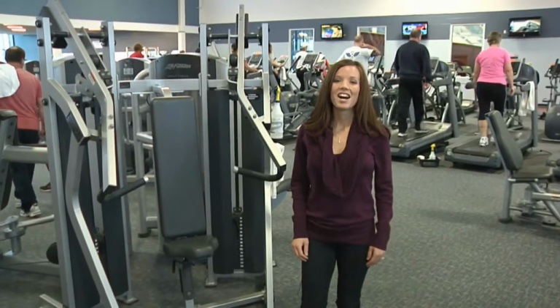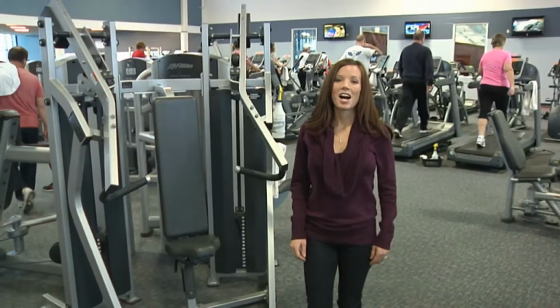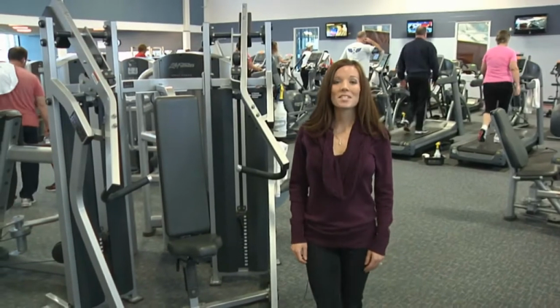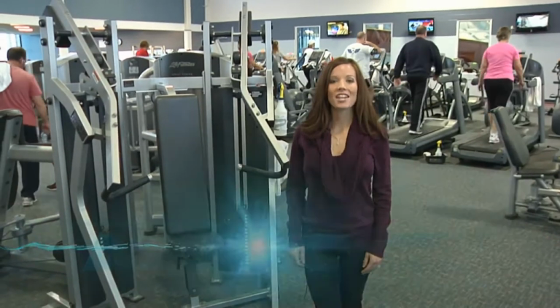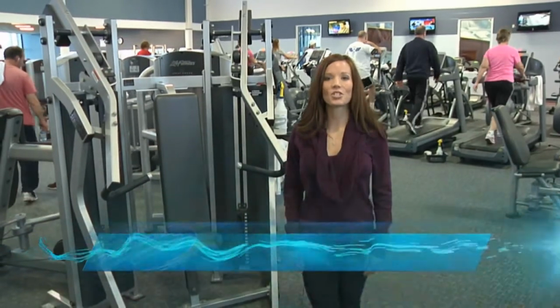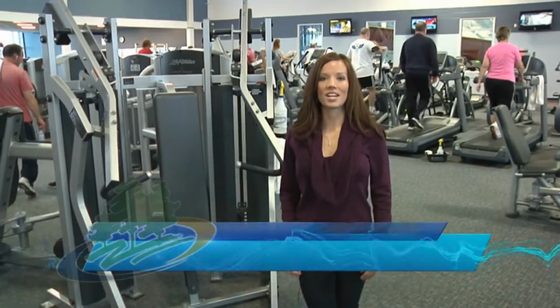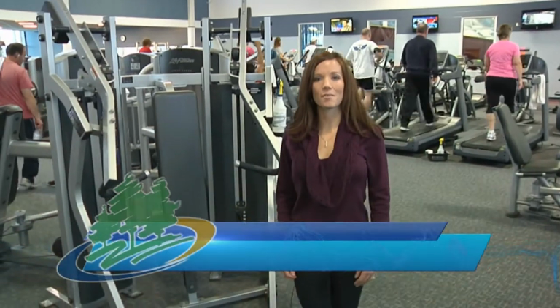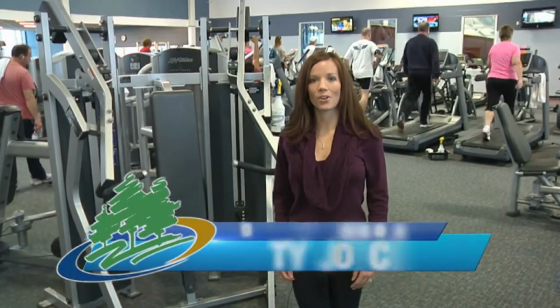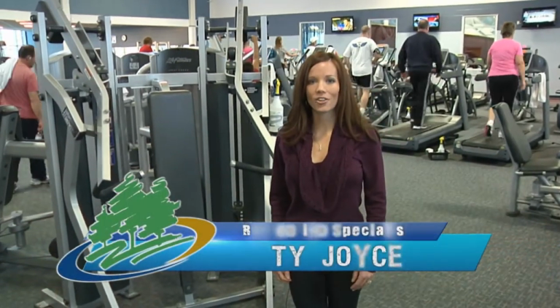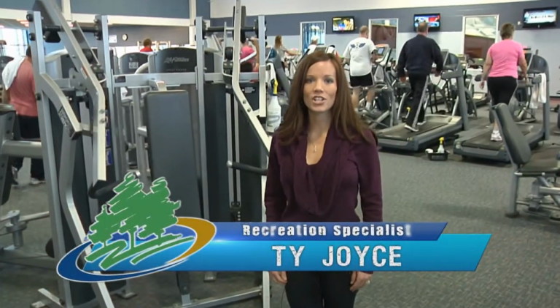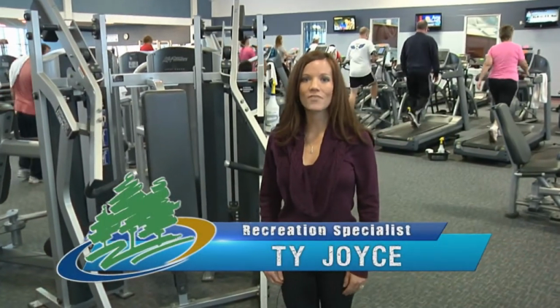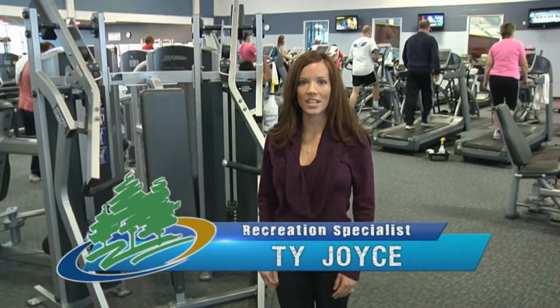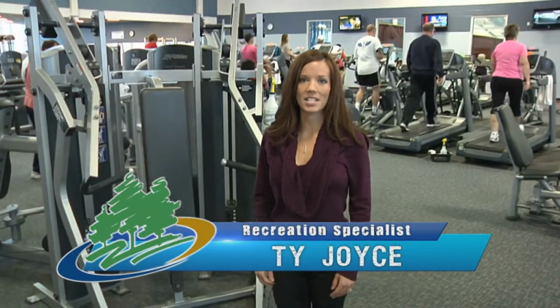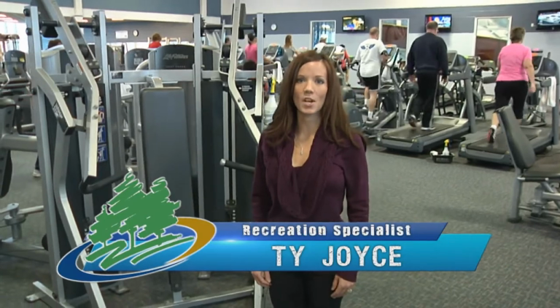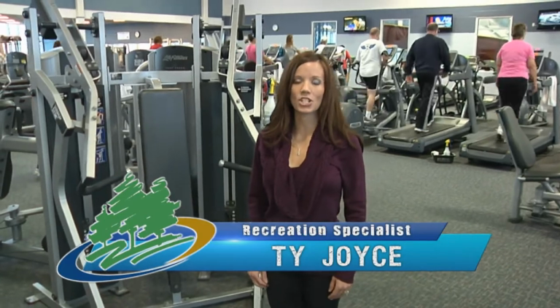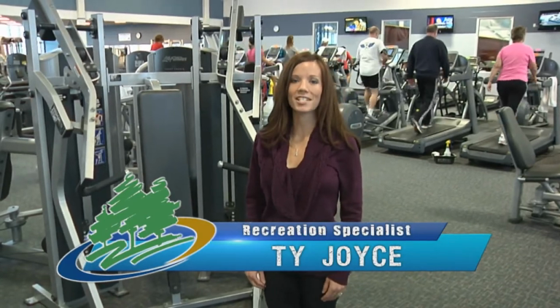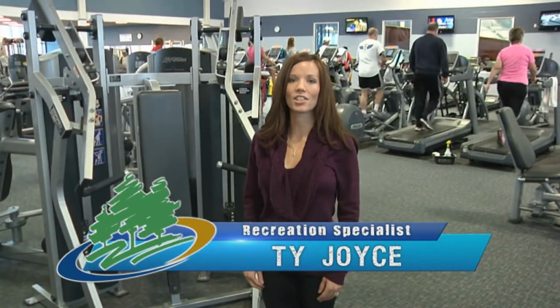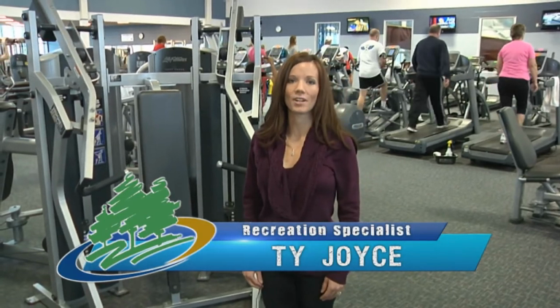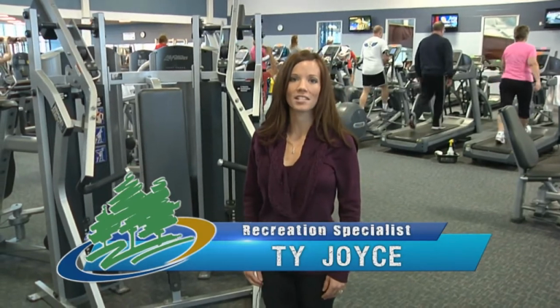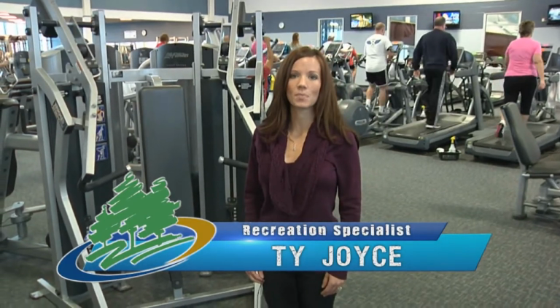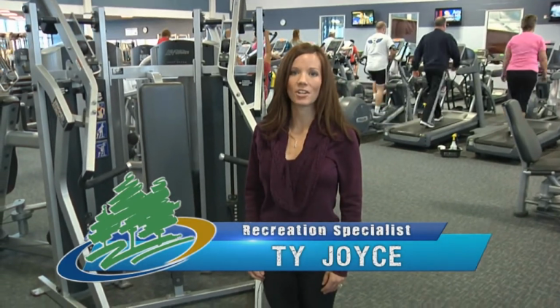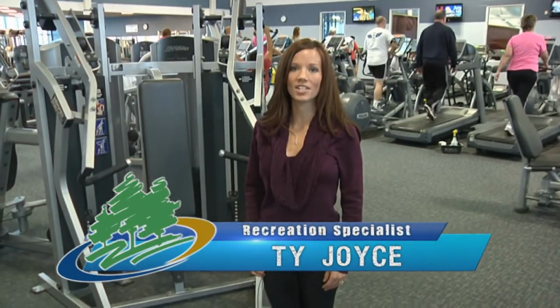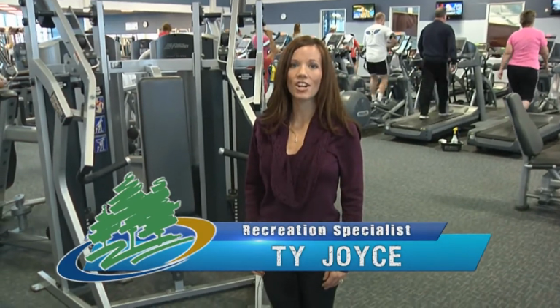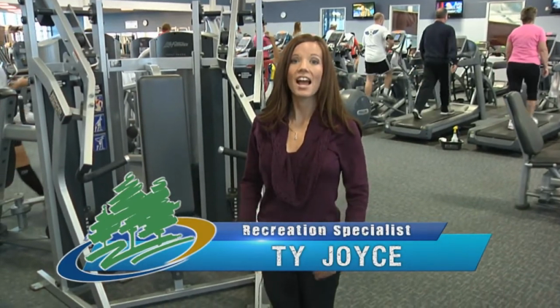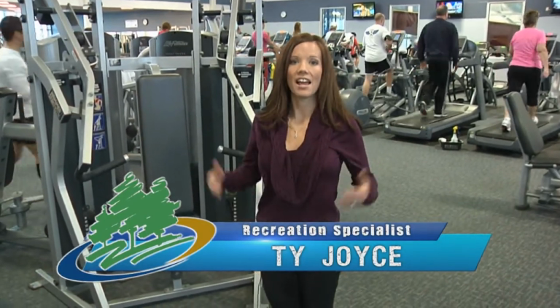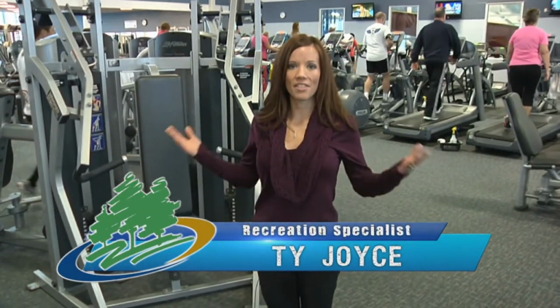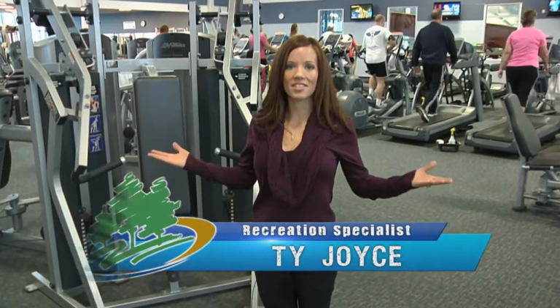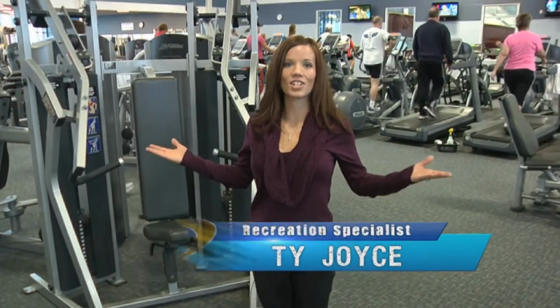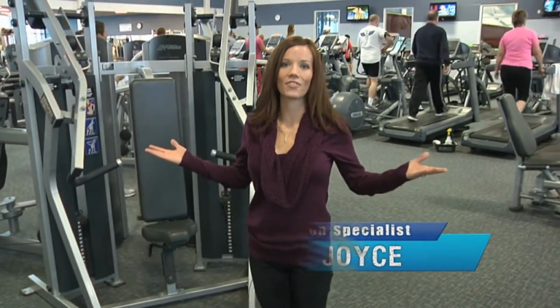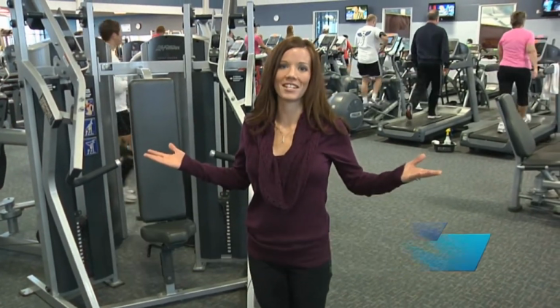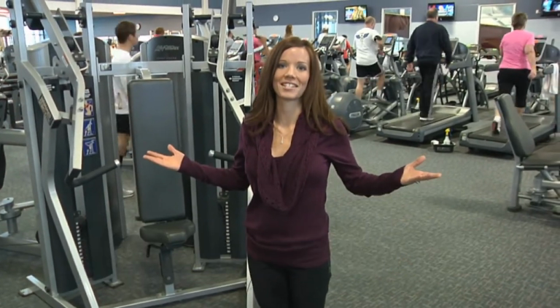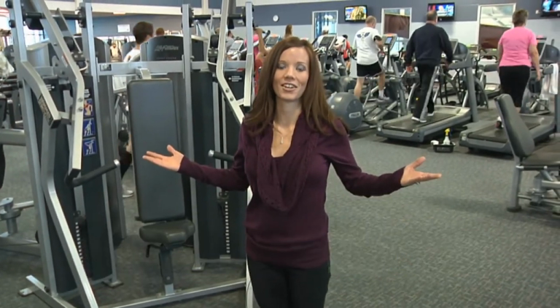I'm Ty Joyce, I'm the Recreation Fitness Specialist at the Renaud Spirit Center, and this is our fitness center.